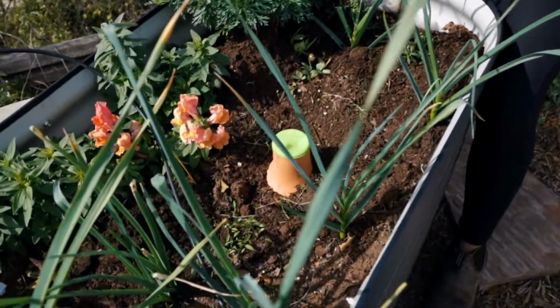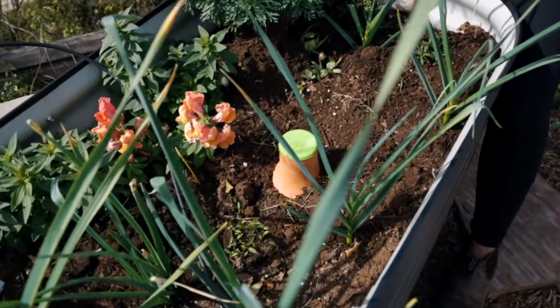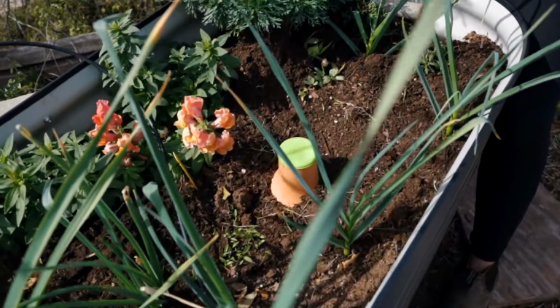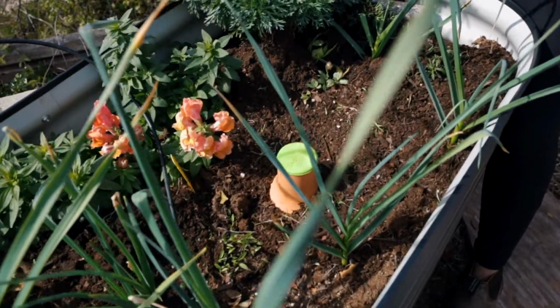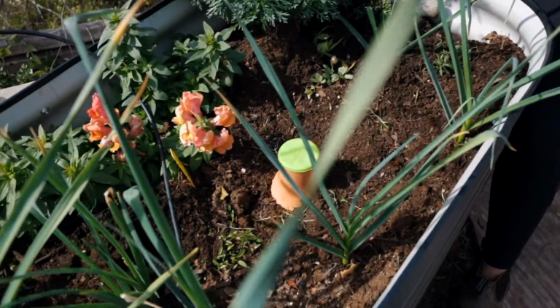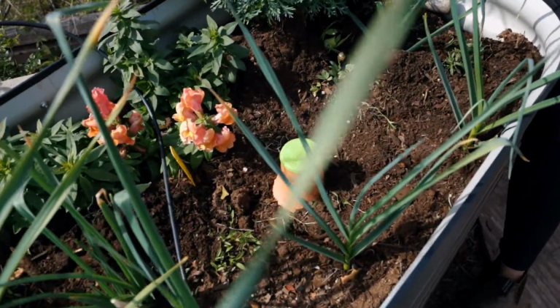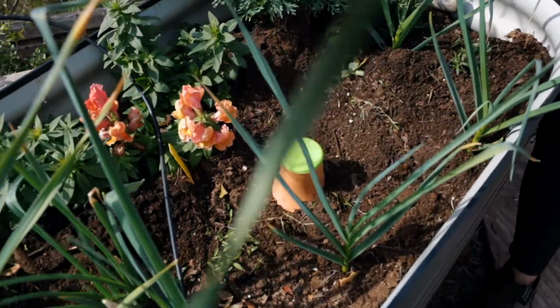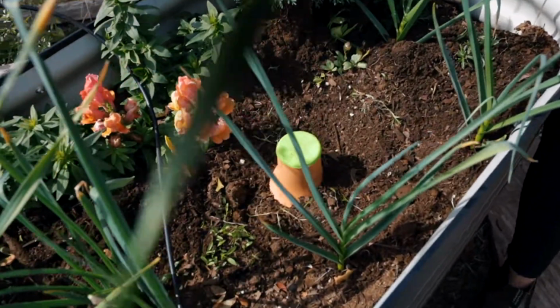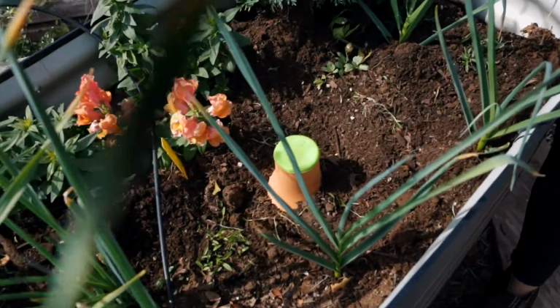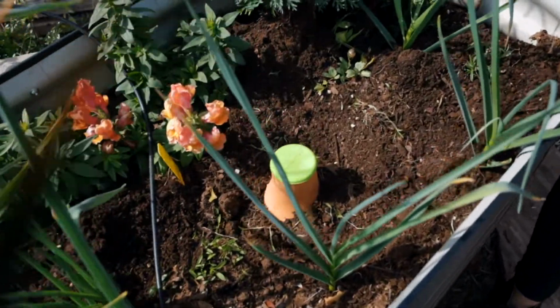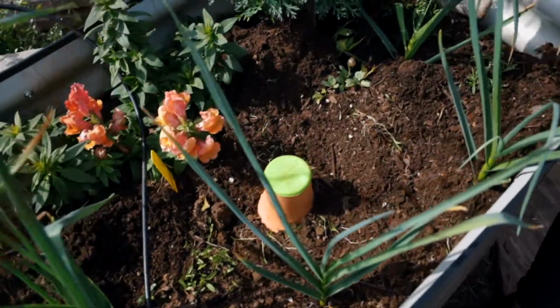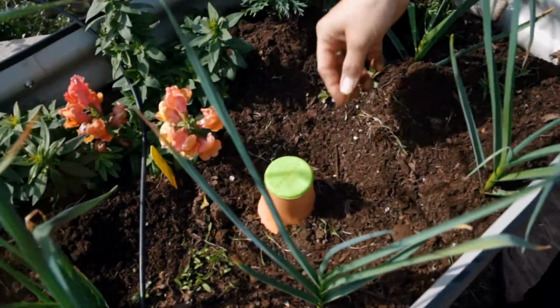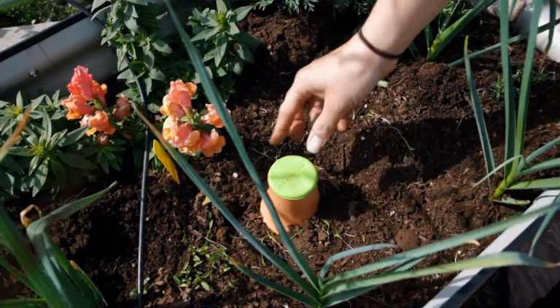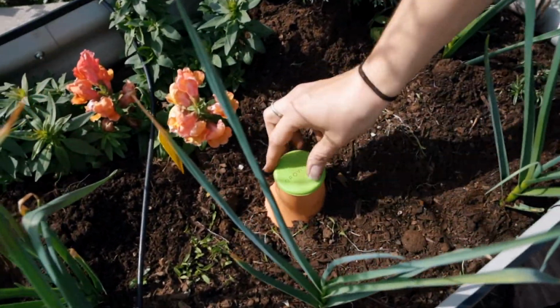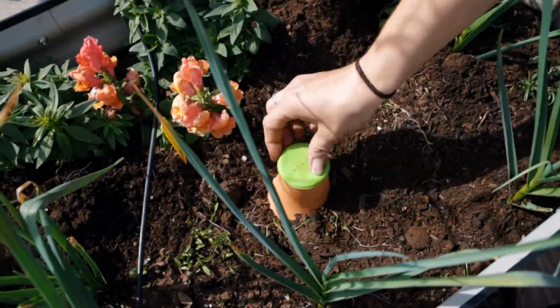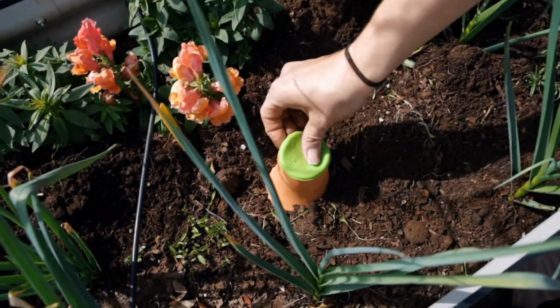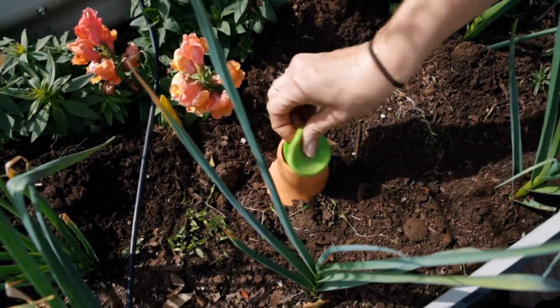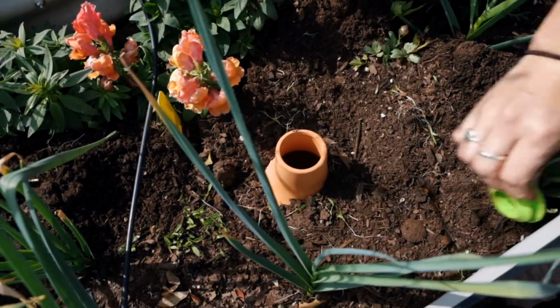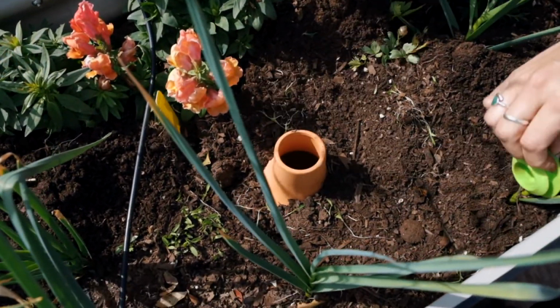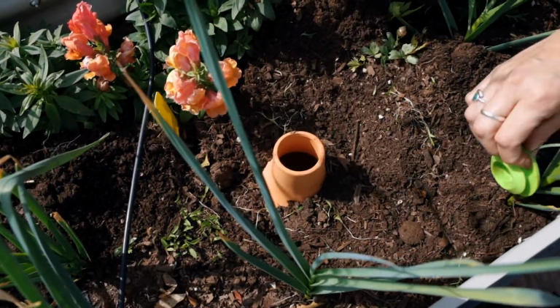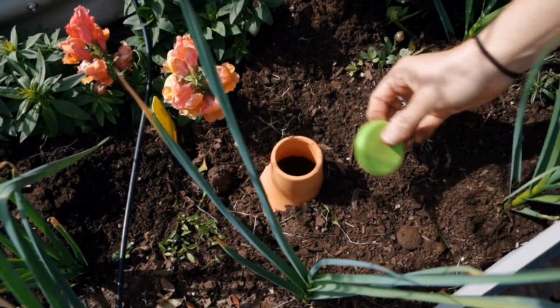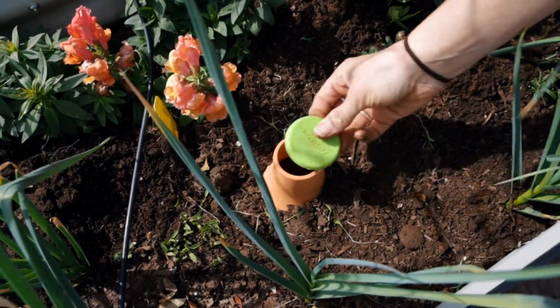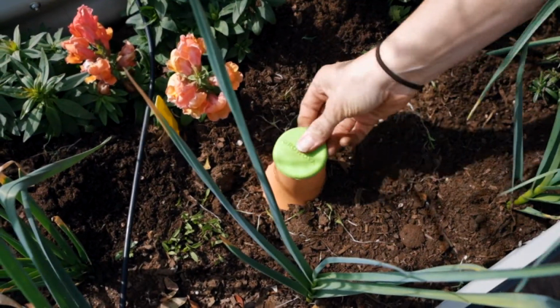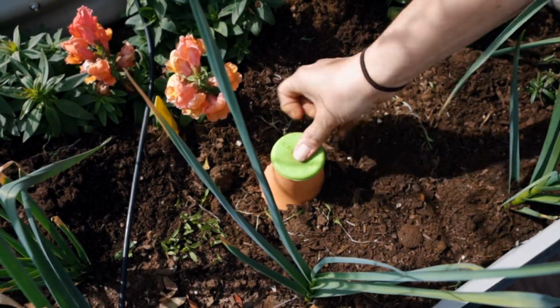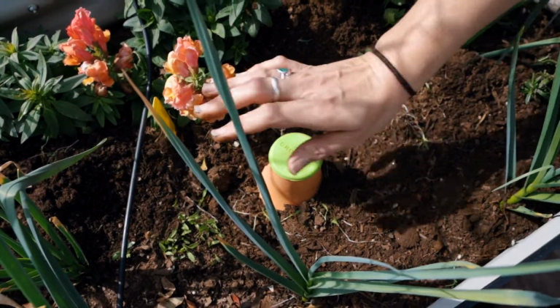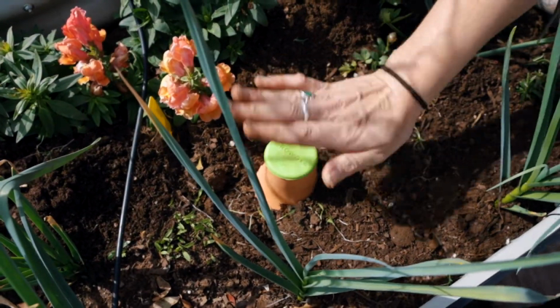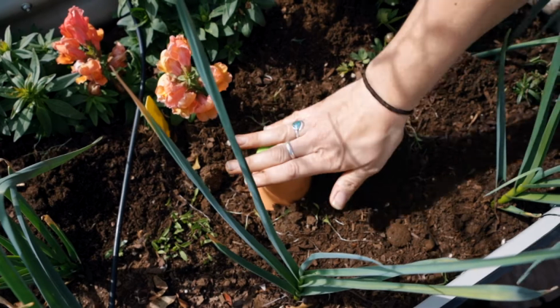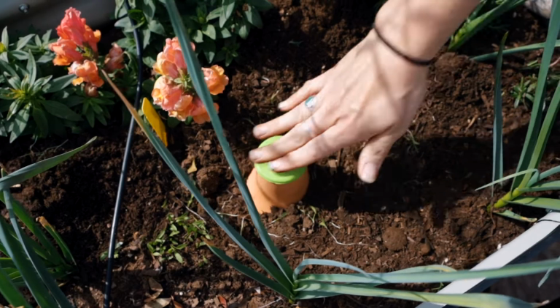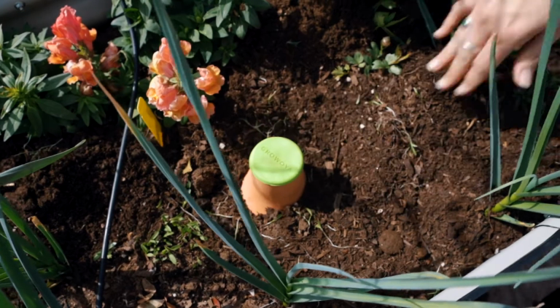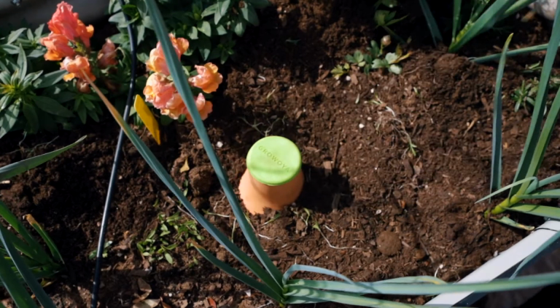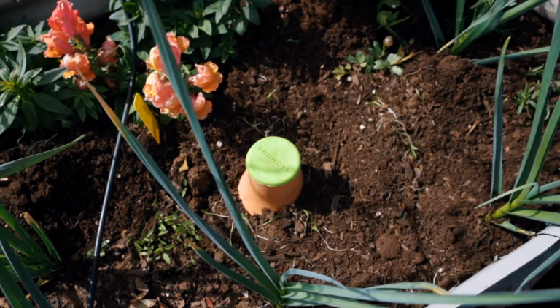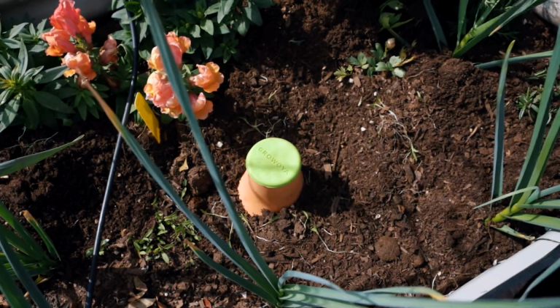I really think you should check them out — they'll make a big difference in your garden. They're easy to use and they're adorable.